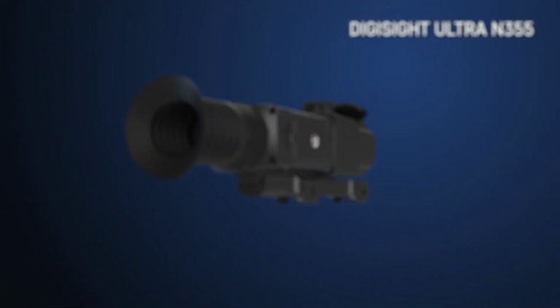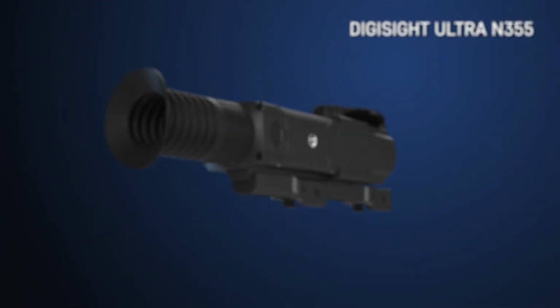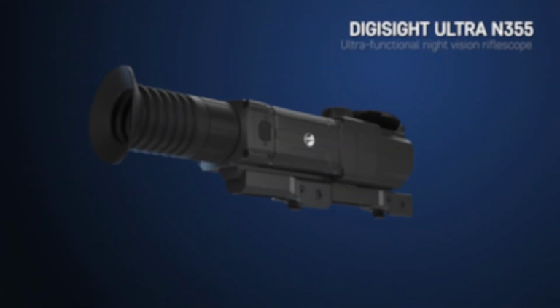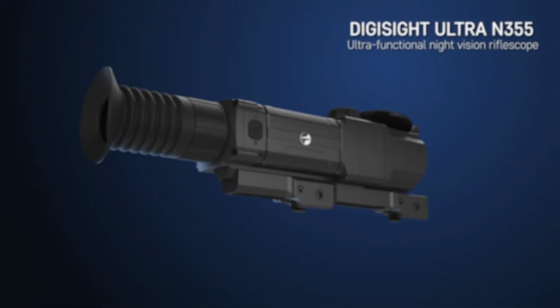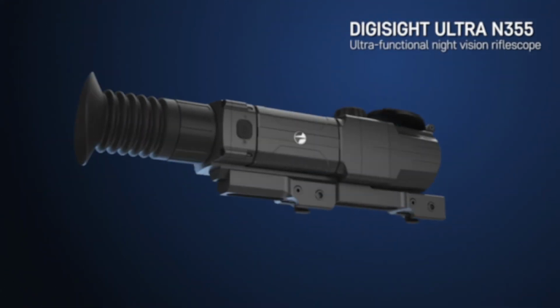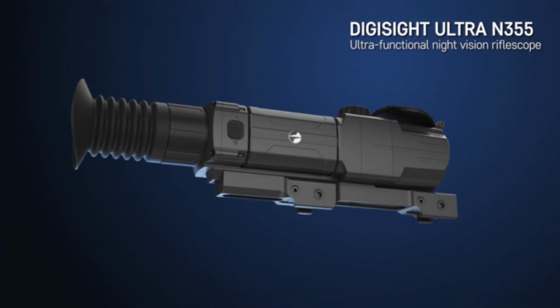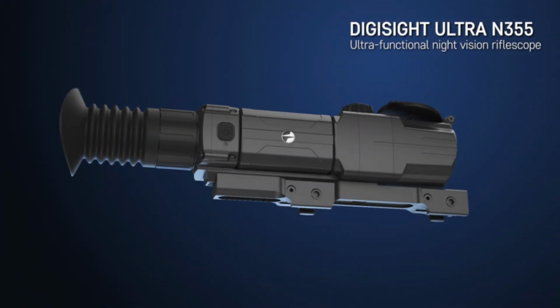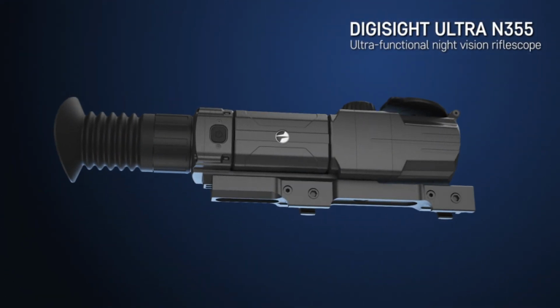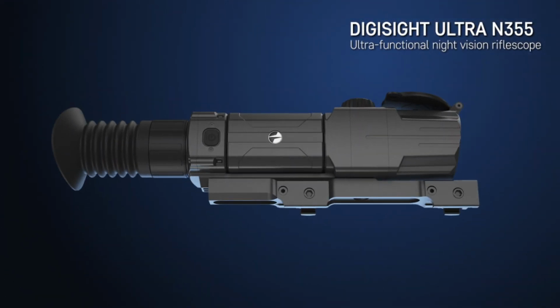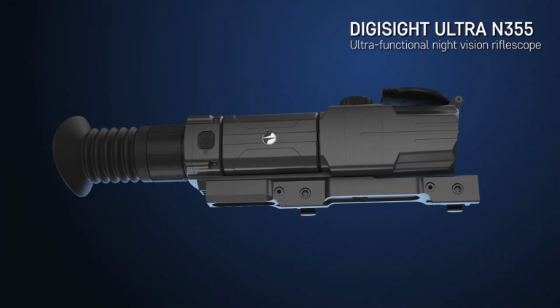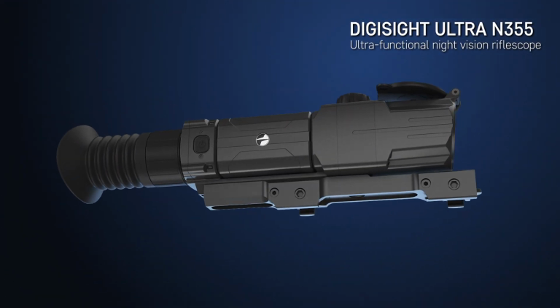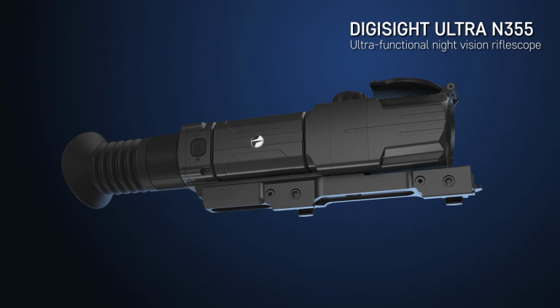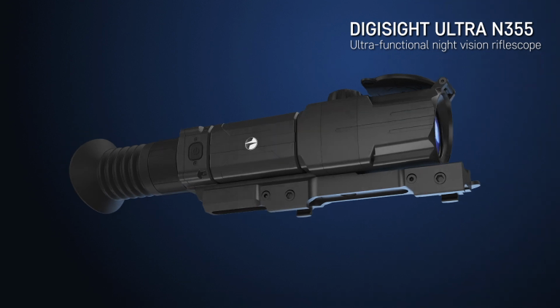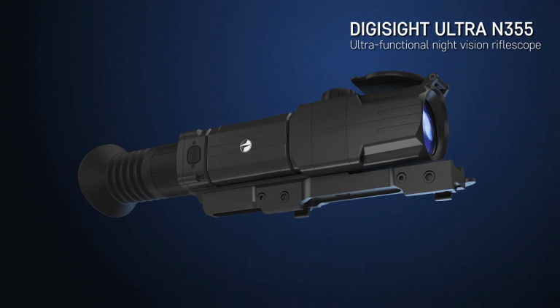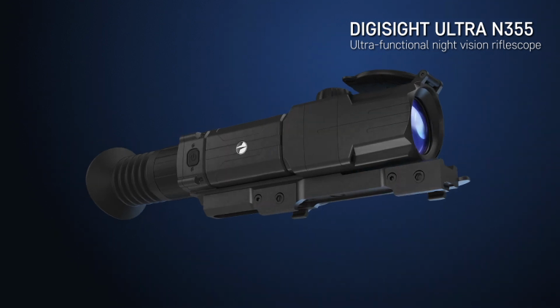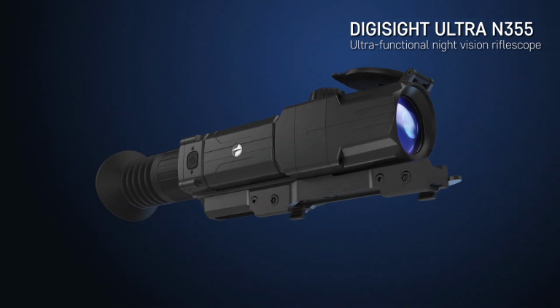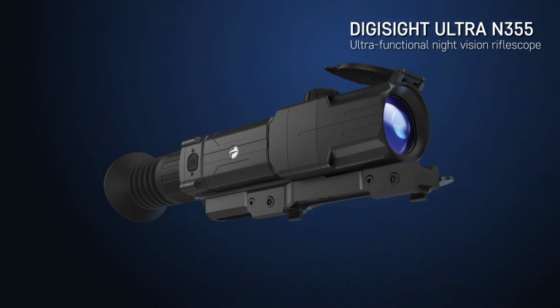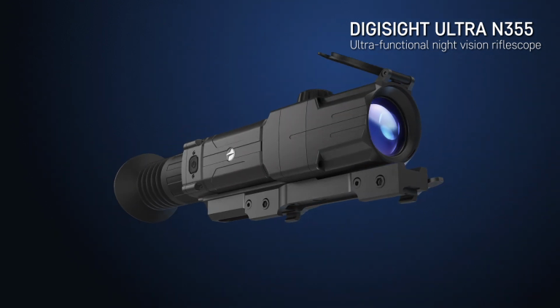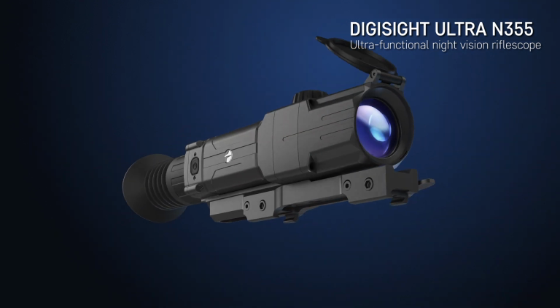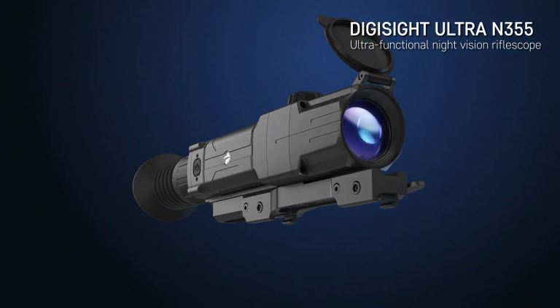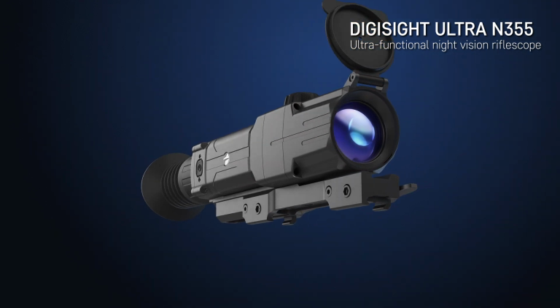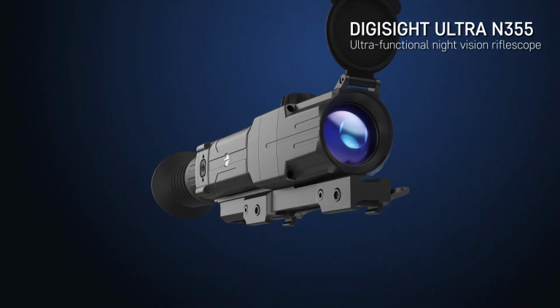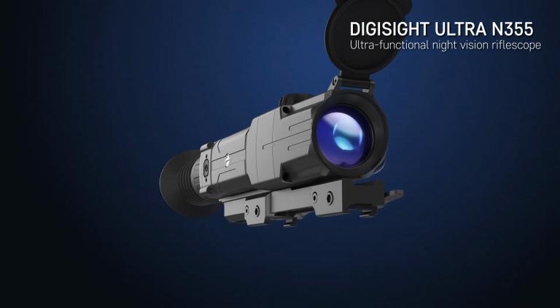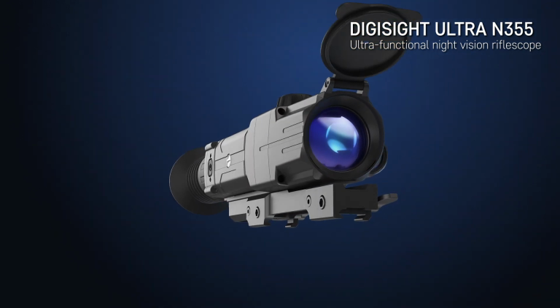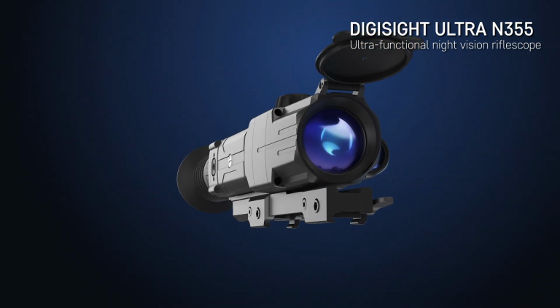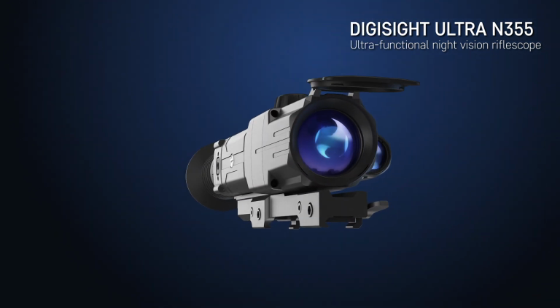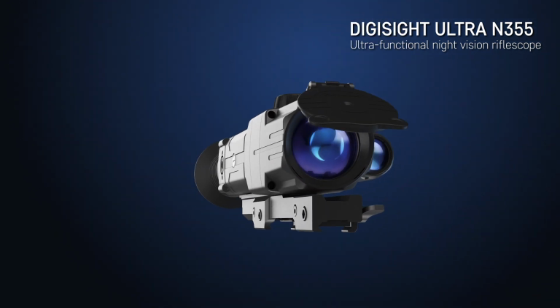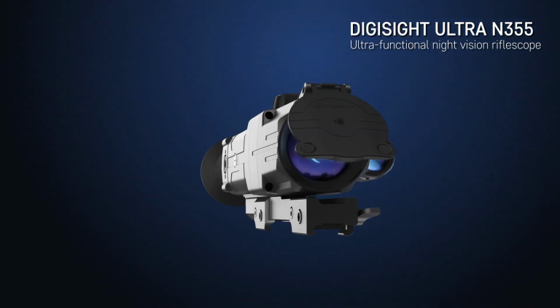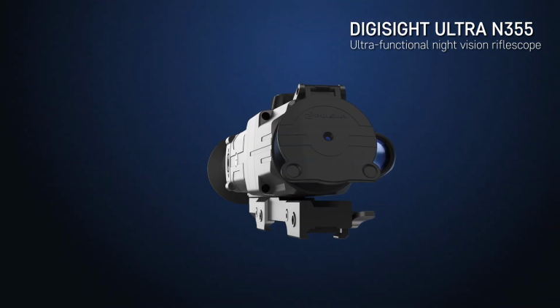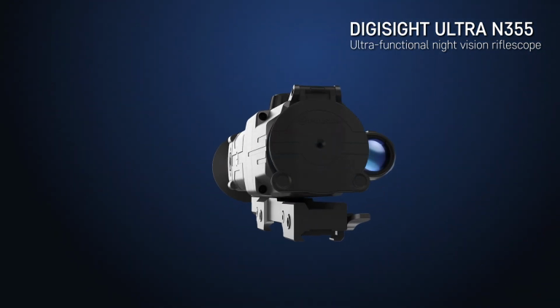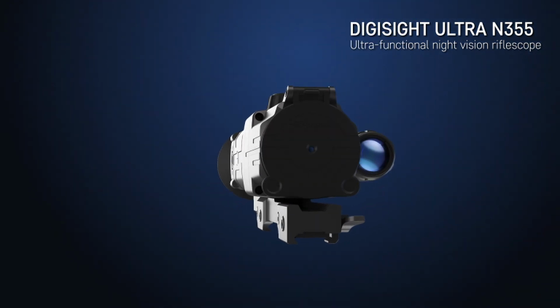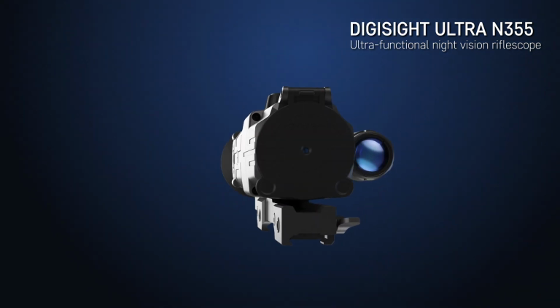DigiSight Ultra N355 — Ultra-Functional Night Vision Rifle Scope.